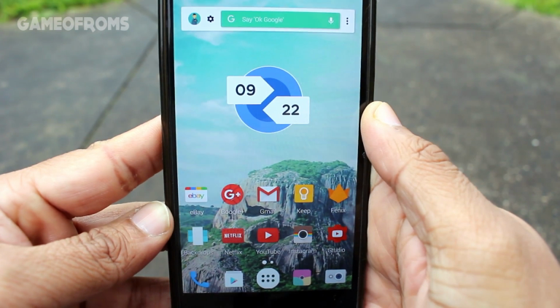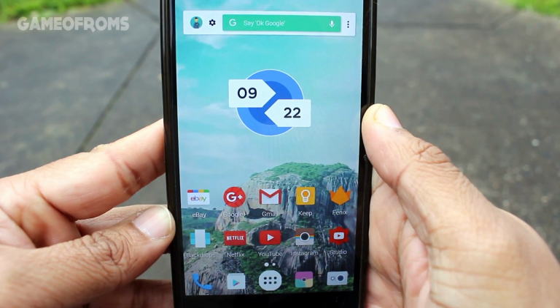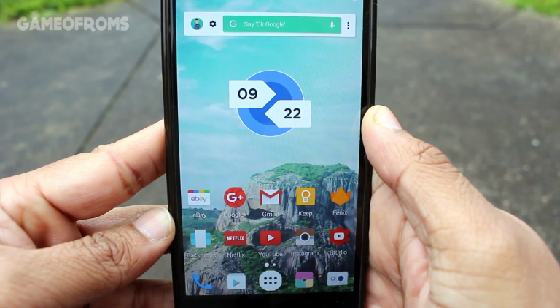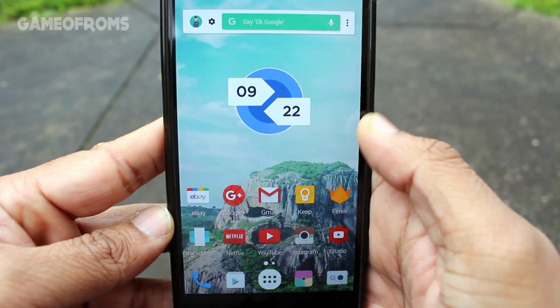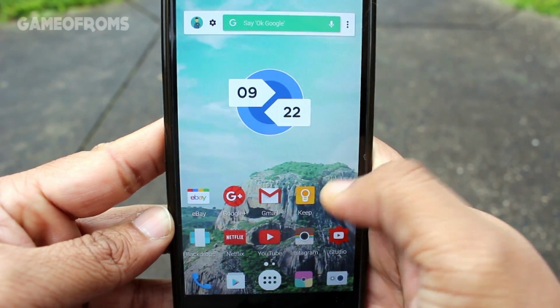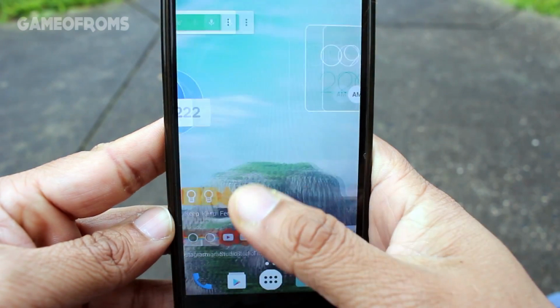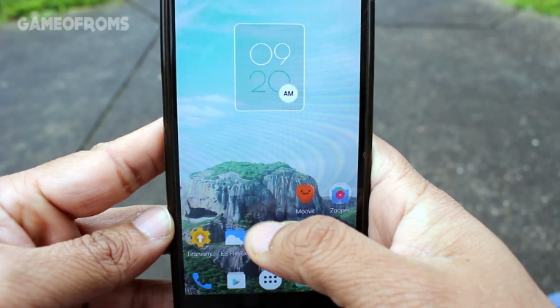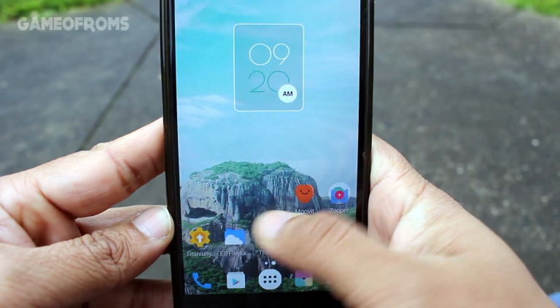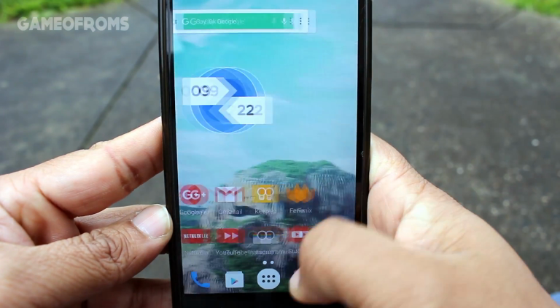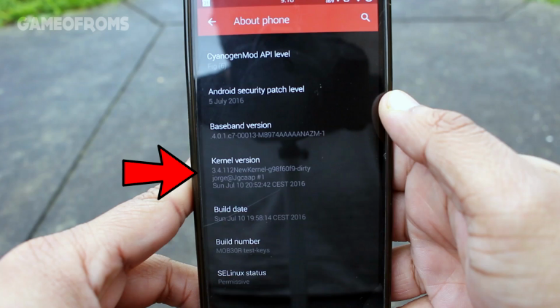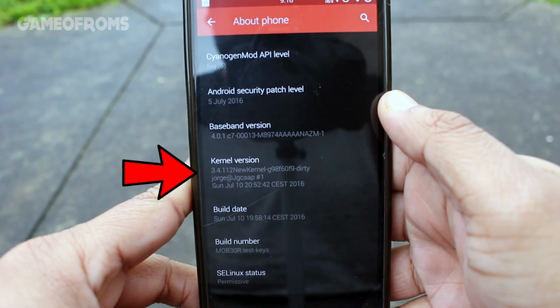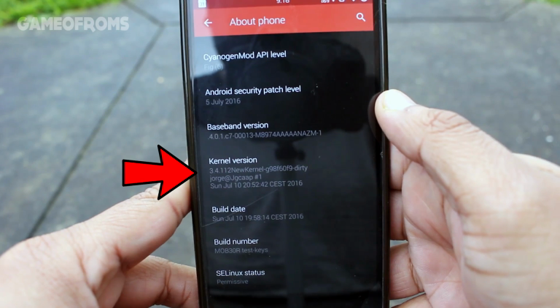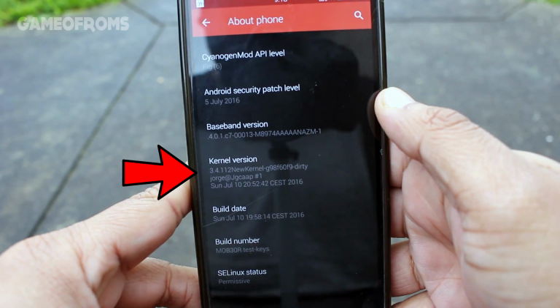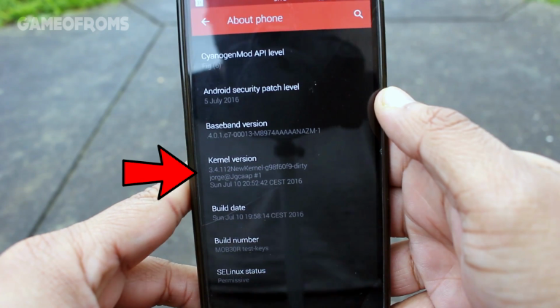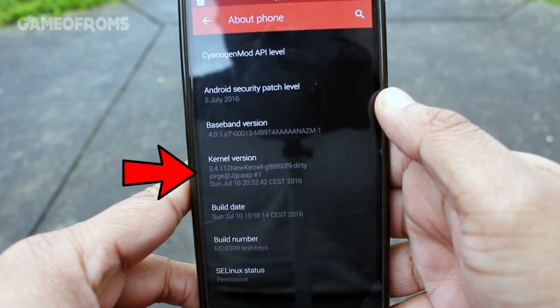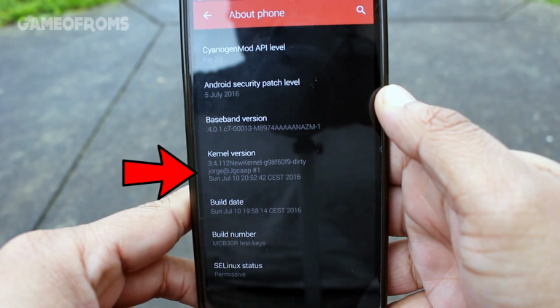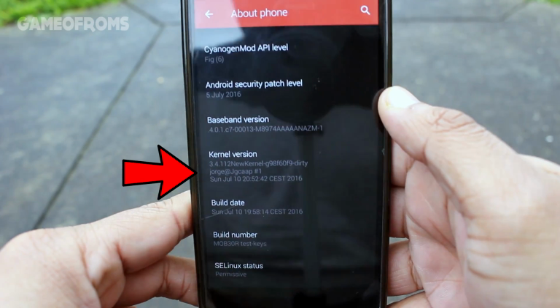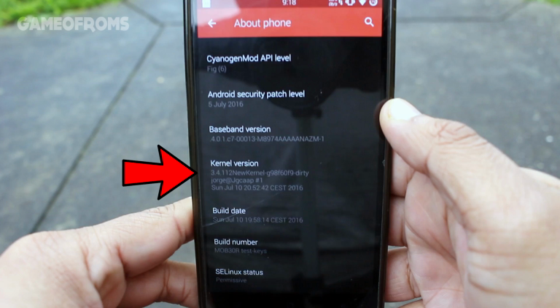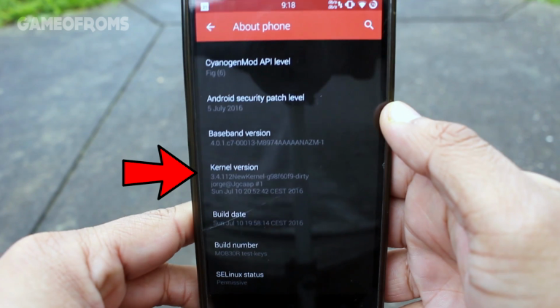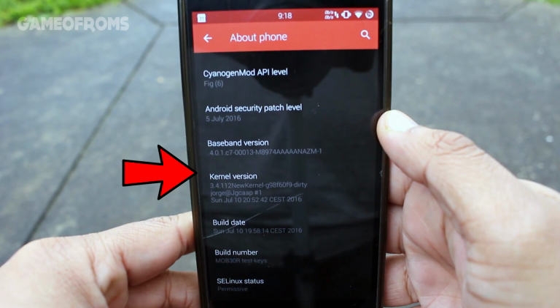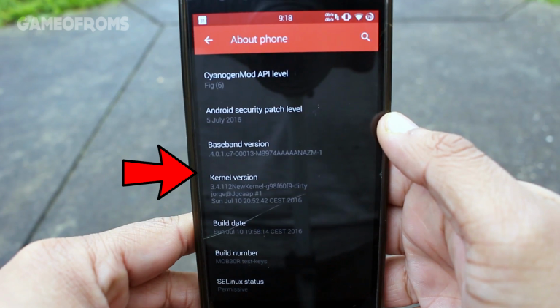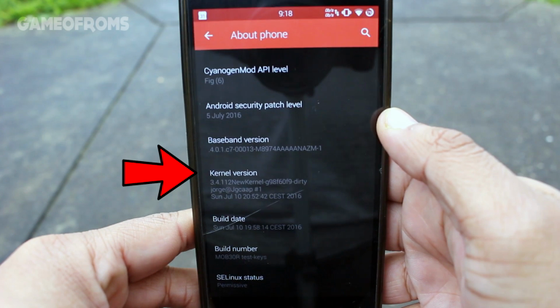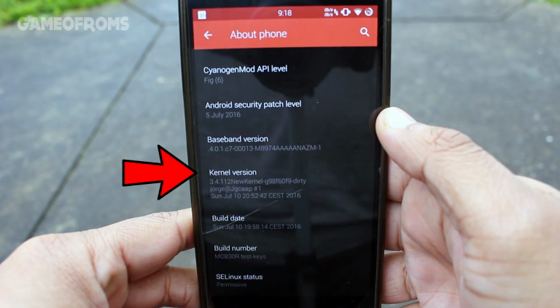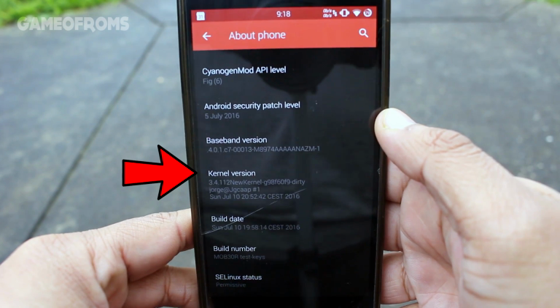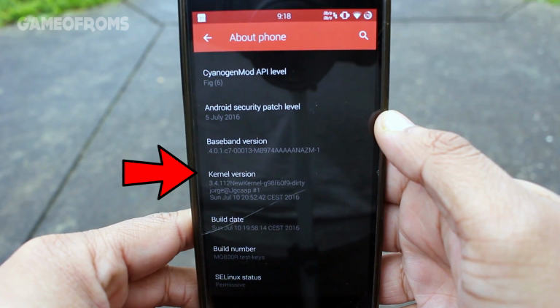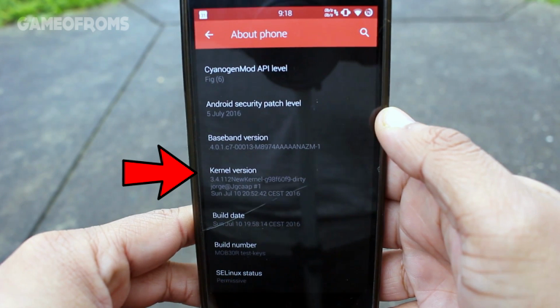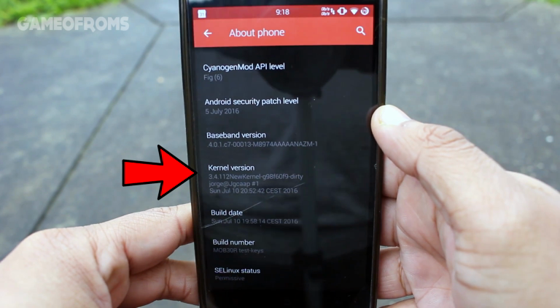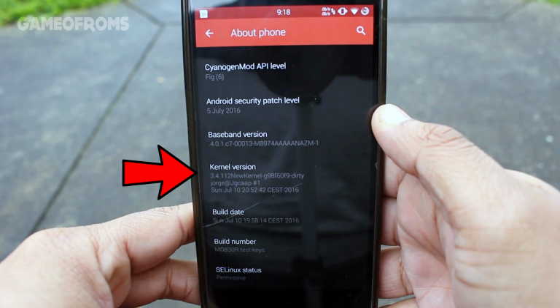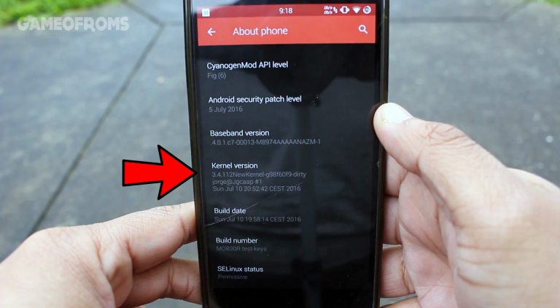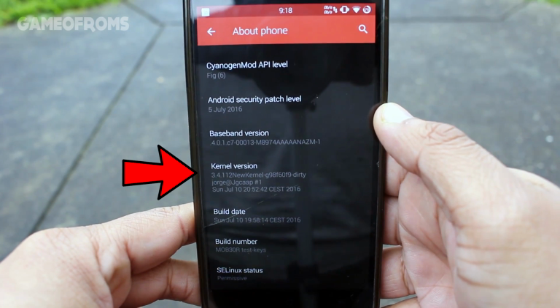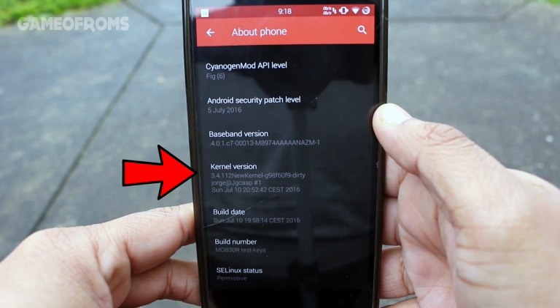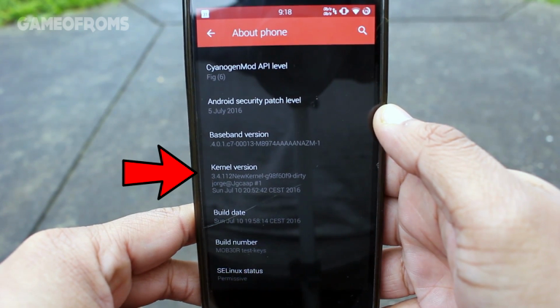Yes, the name of the kernel is New Kernel — the New Kernel of GCup — which adds customization based on Franco and AK kernels.